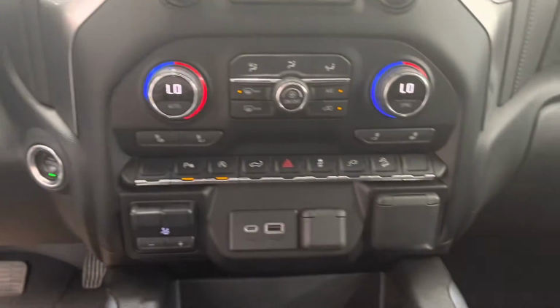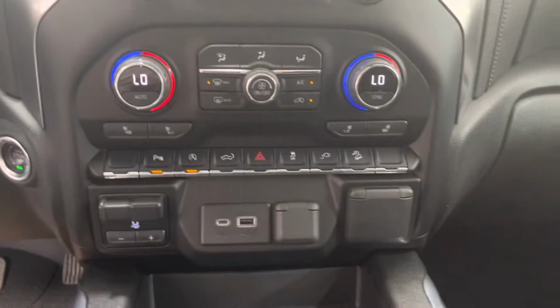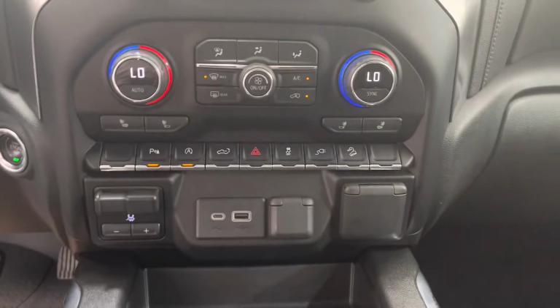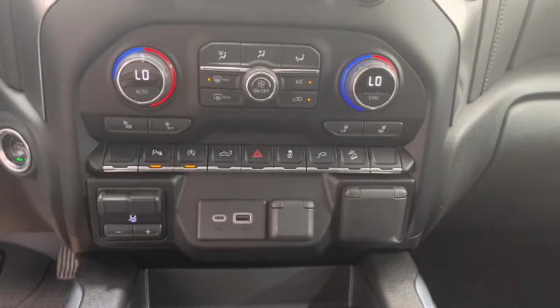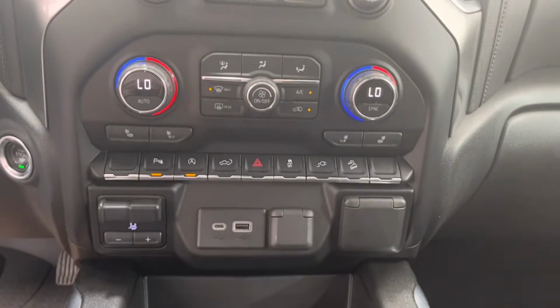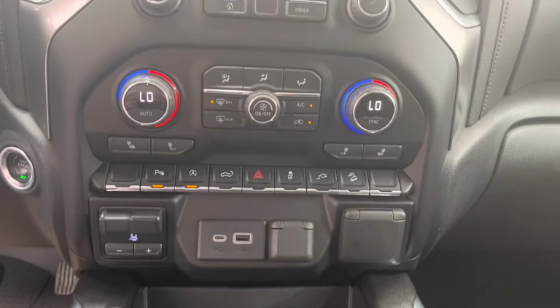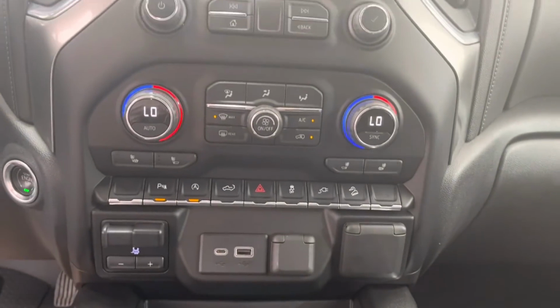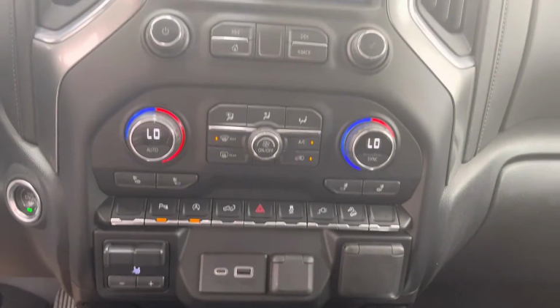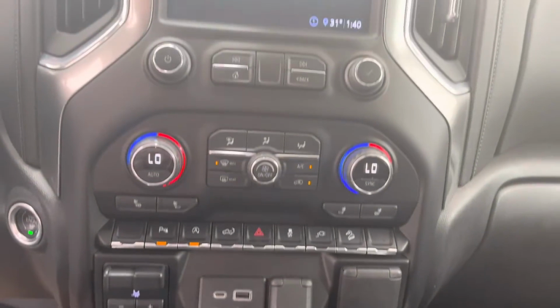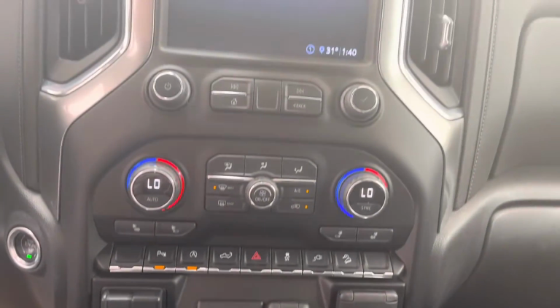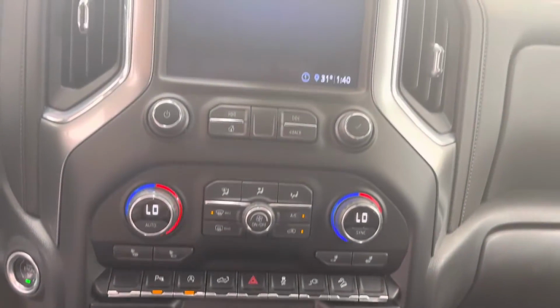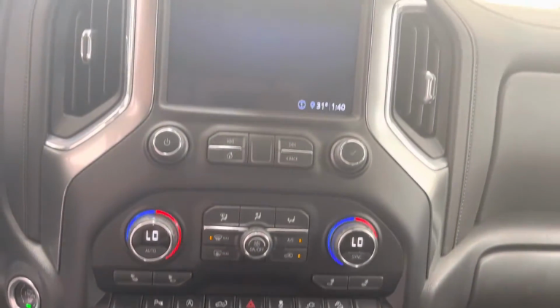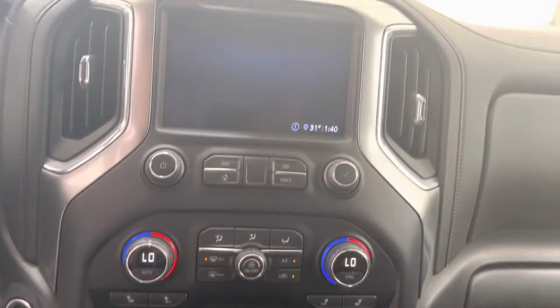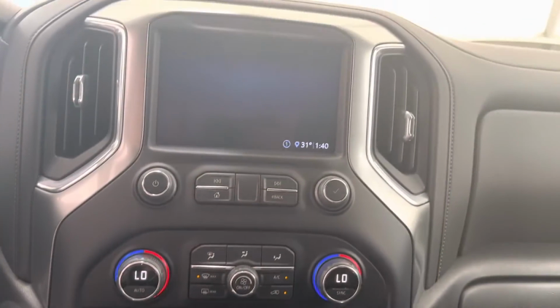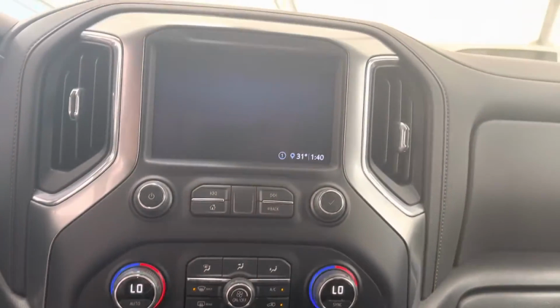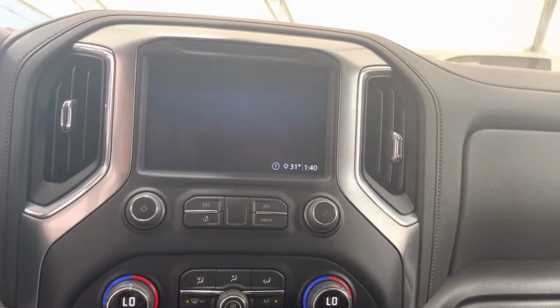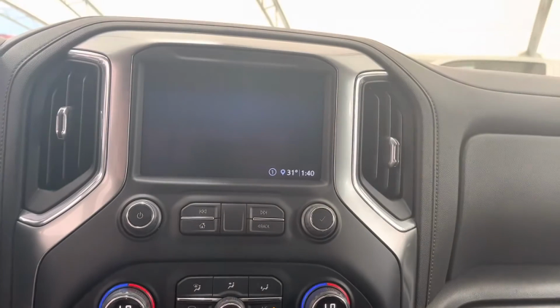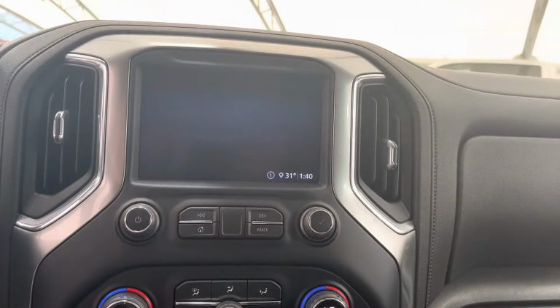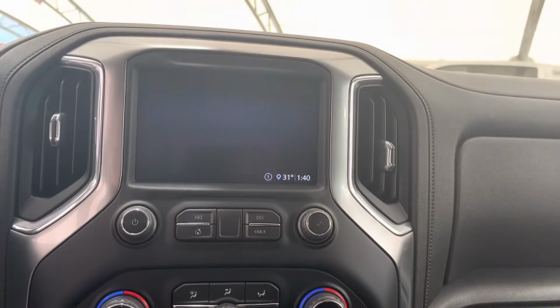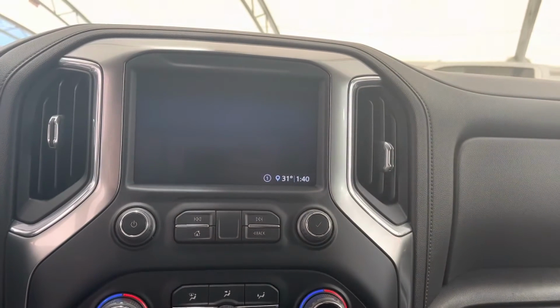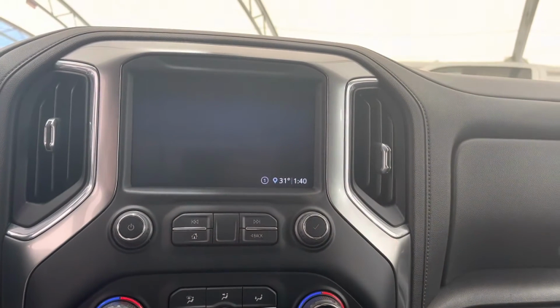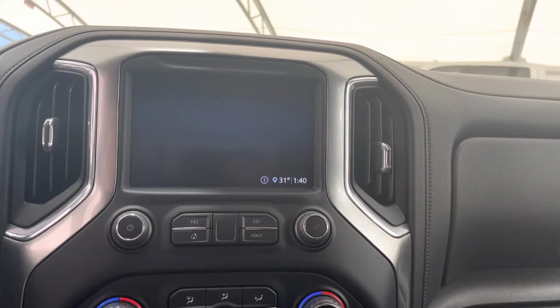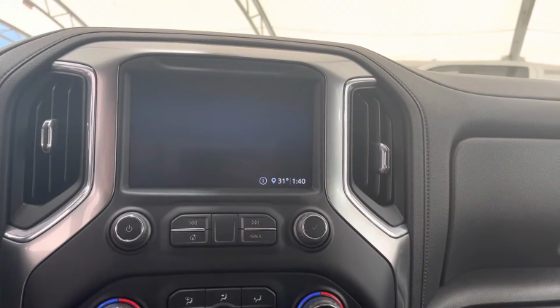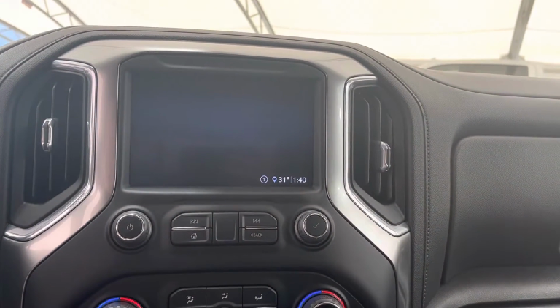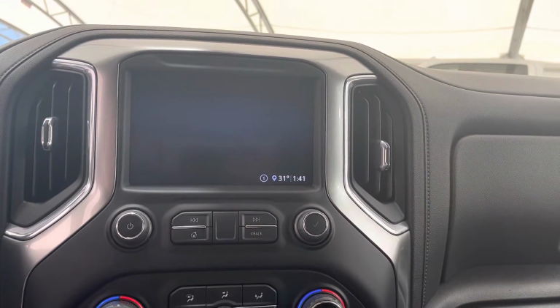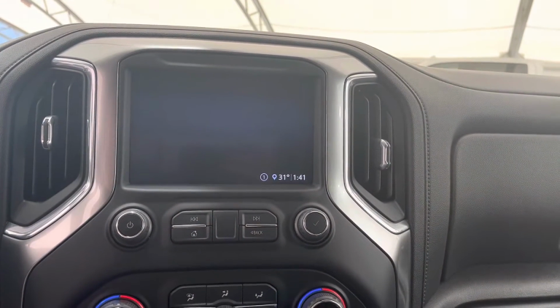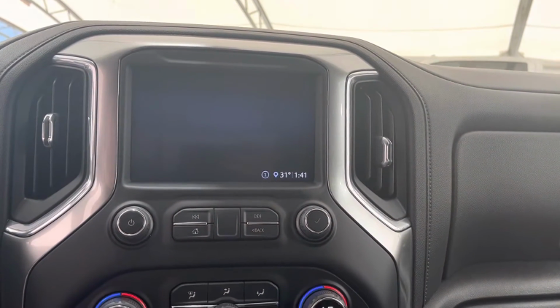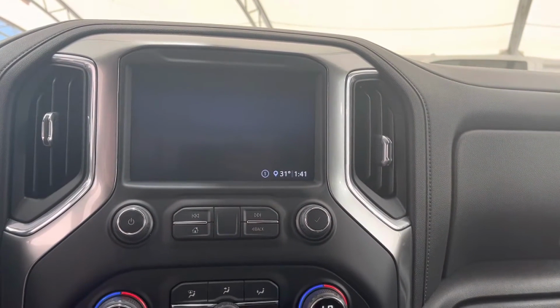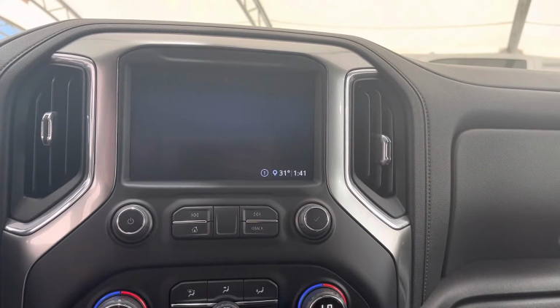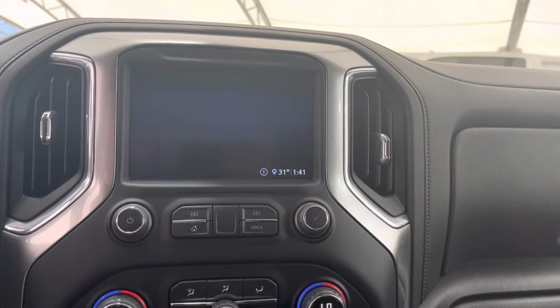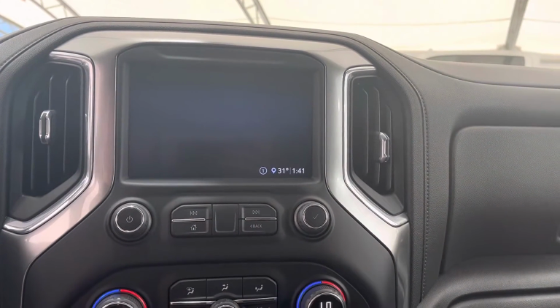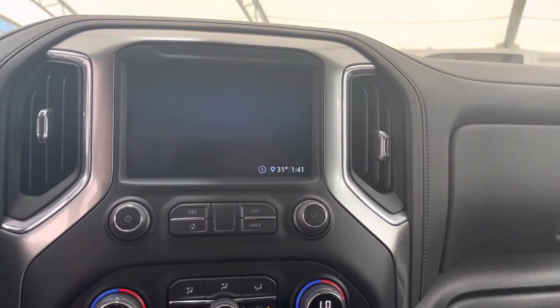Over in the middle we have our climate controls and our touchscreen infotainment system.